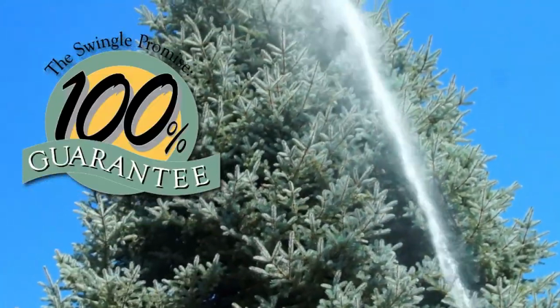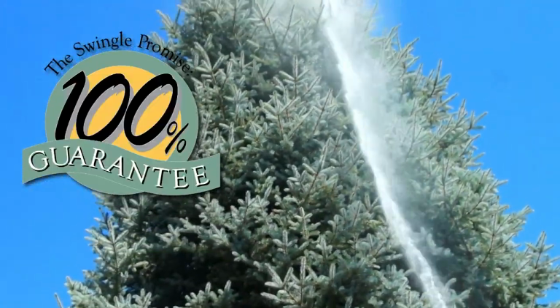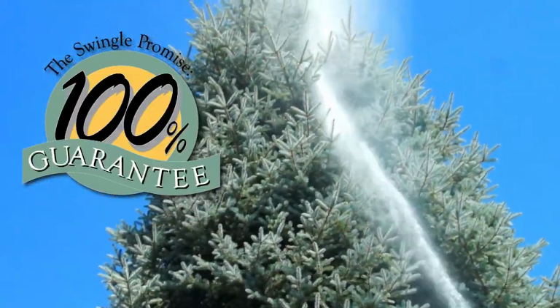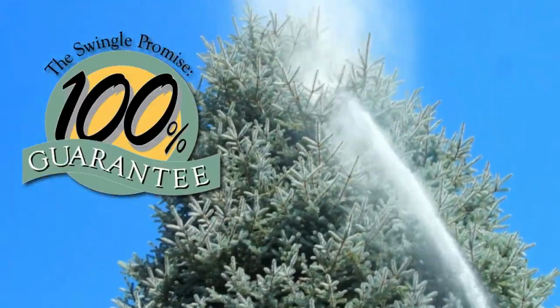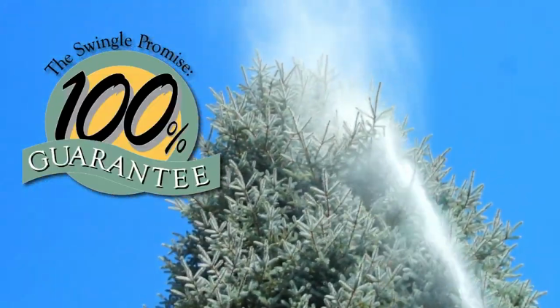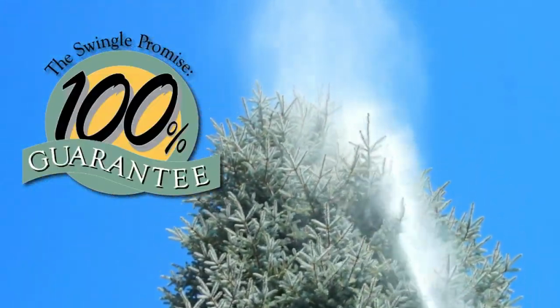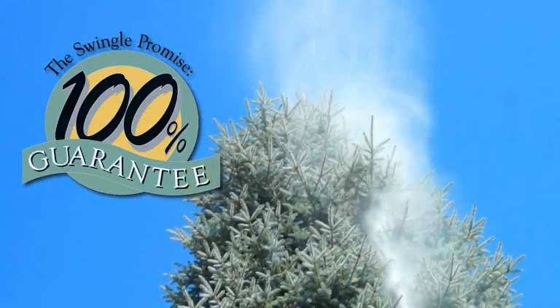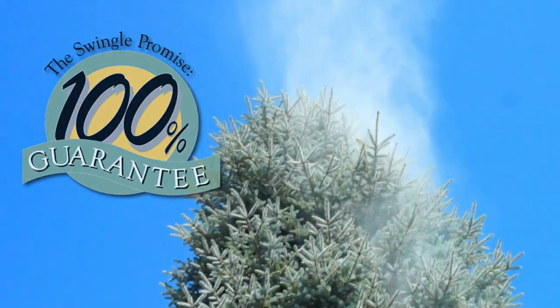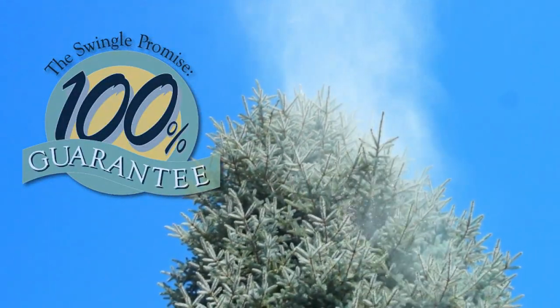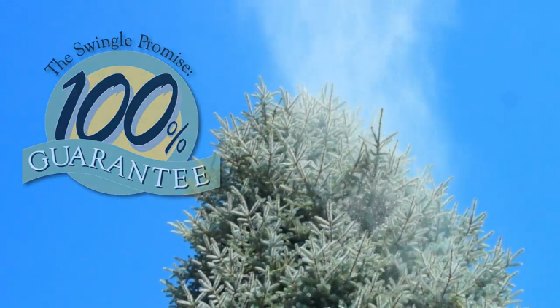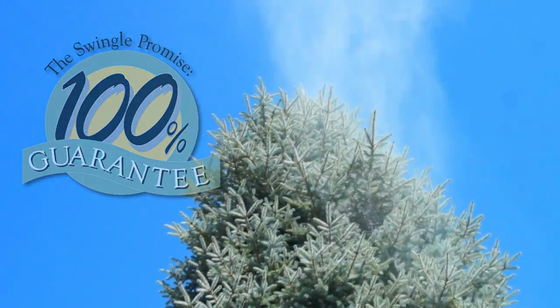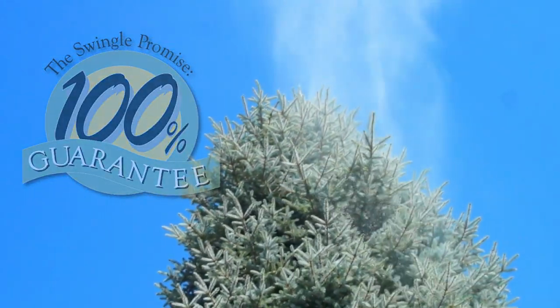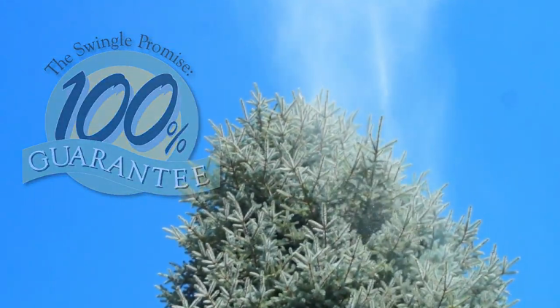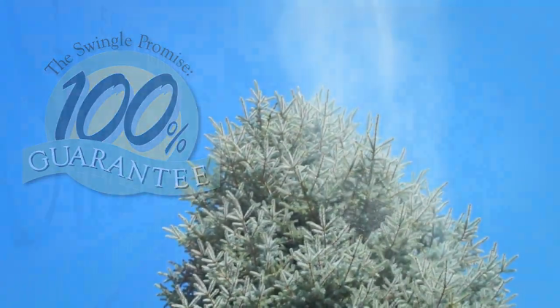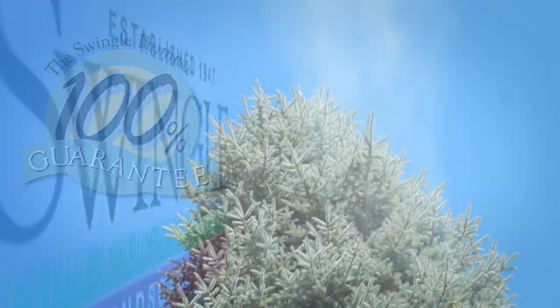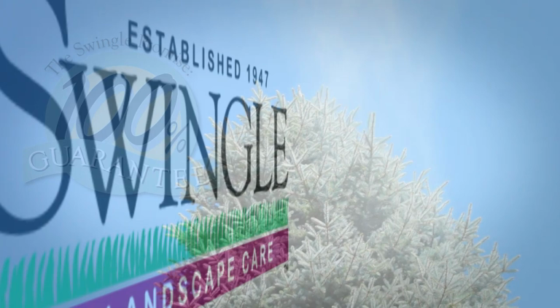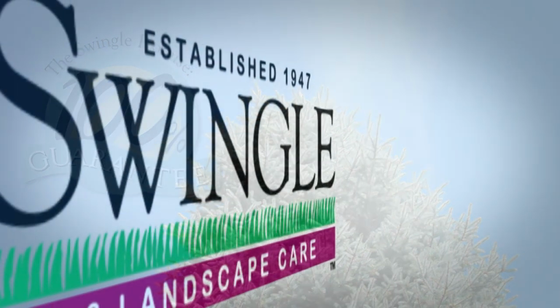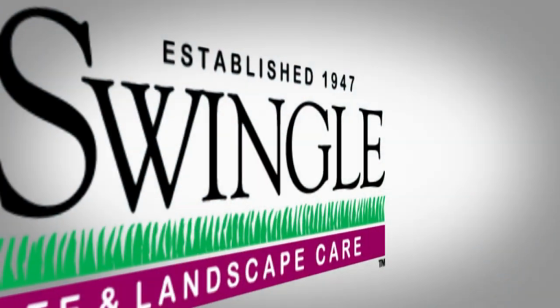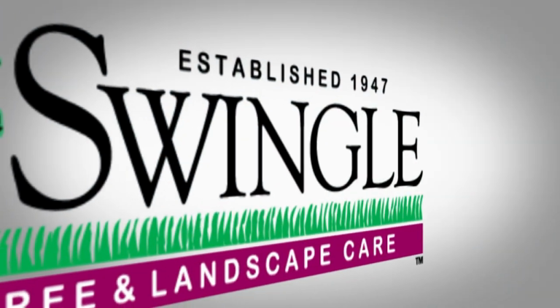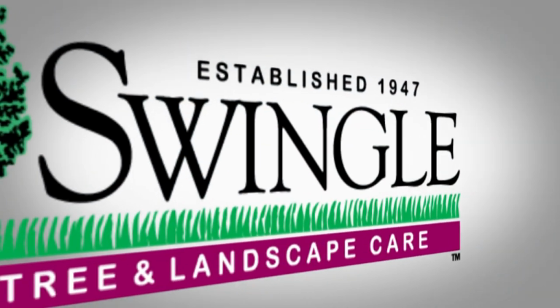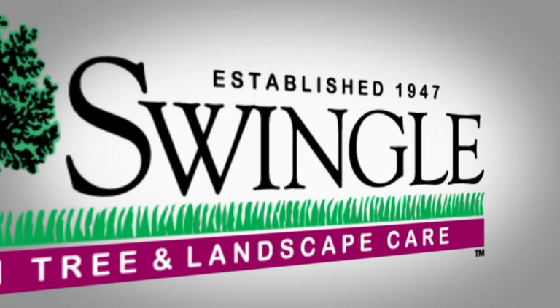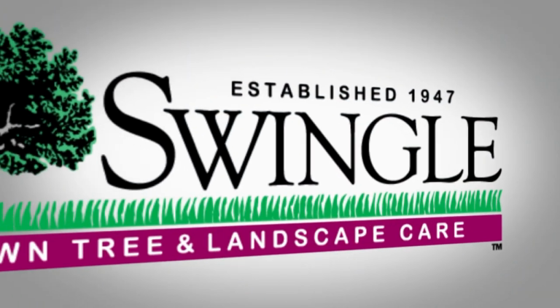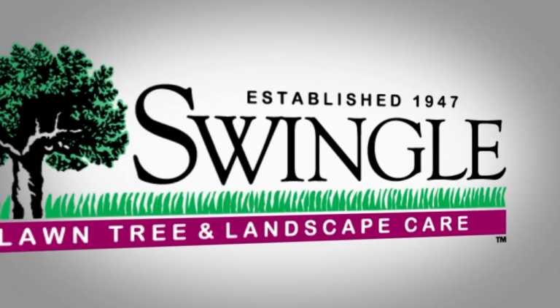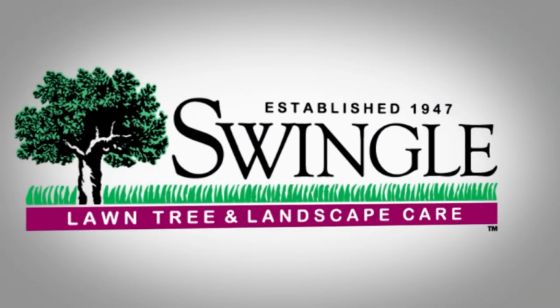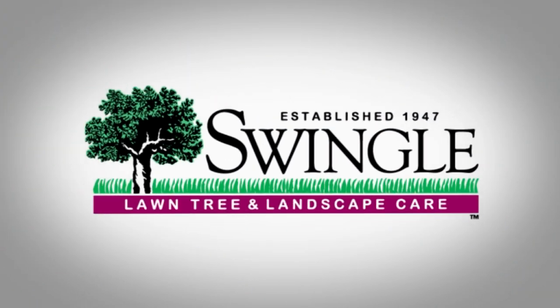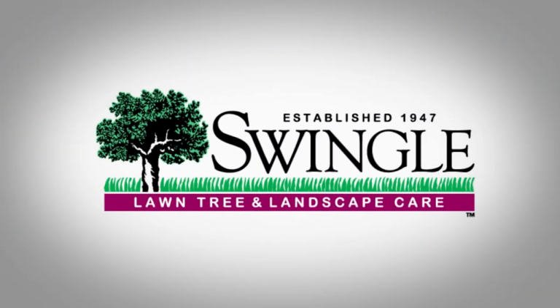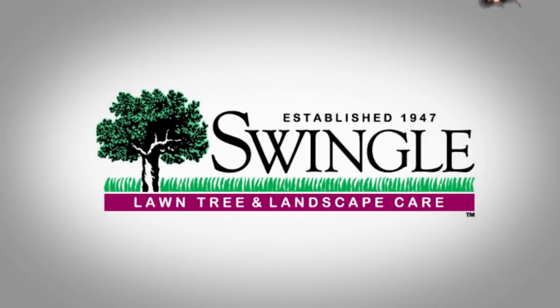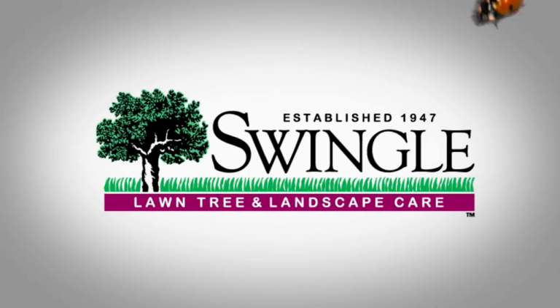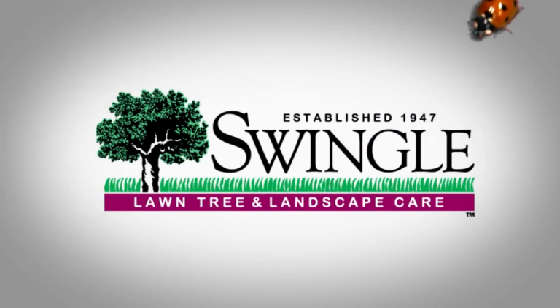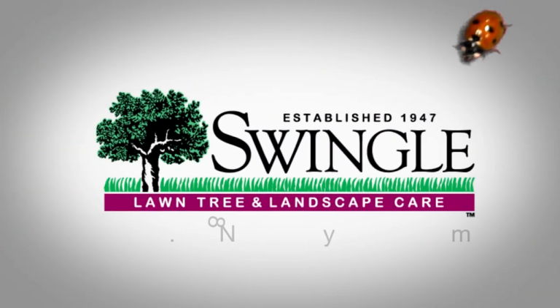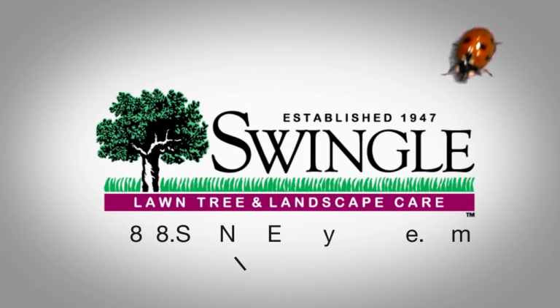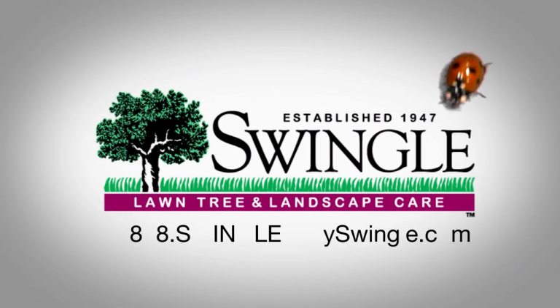To protect your trees from an ips beetle attack, call us at 1-888-SWINGLE or reach us on the web at www.myswingle.com.